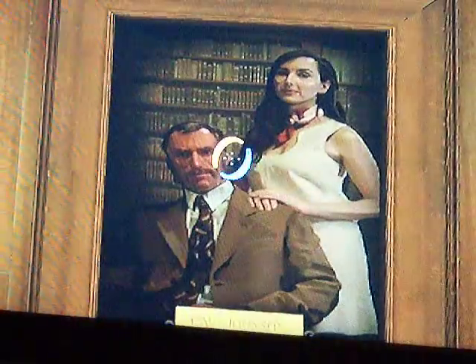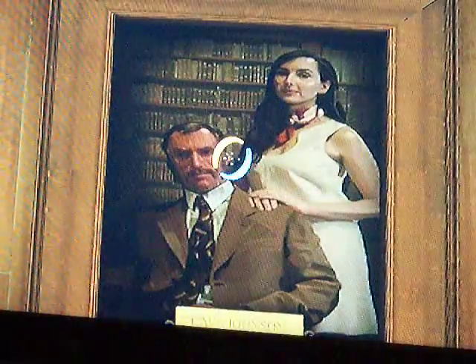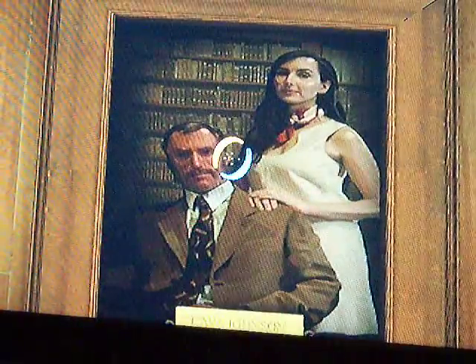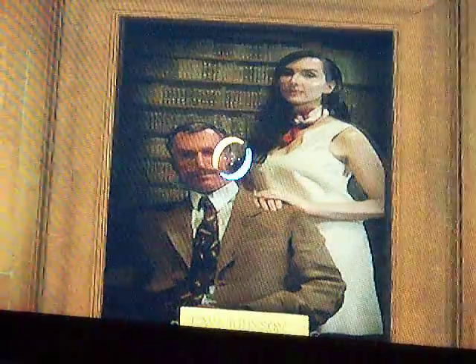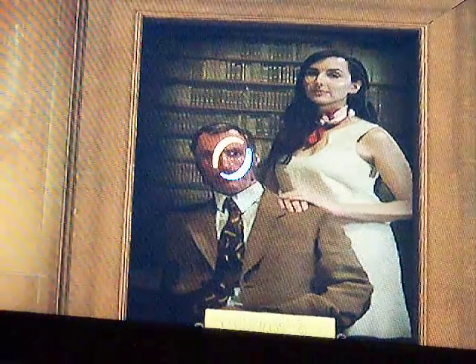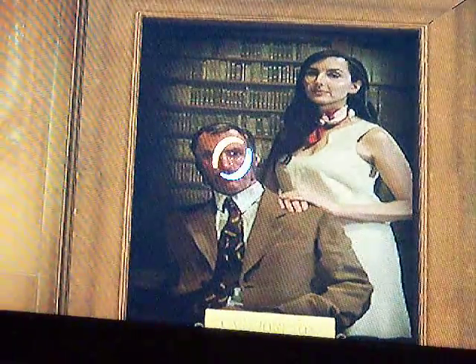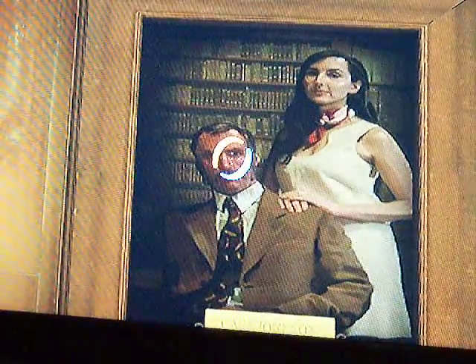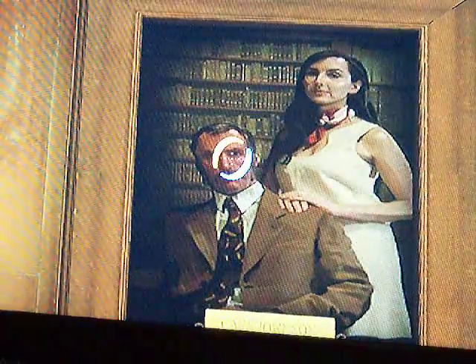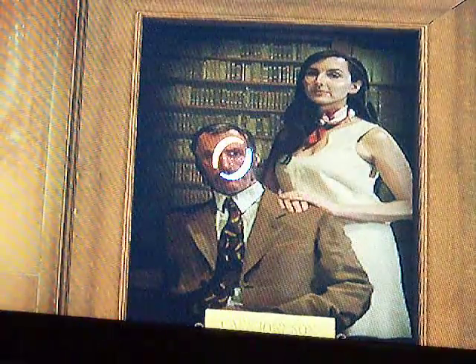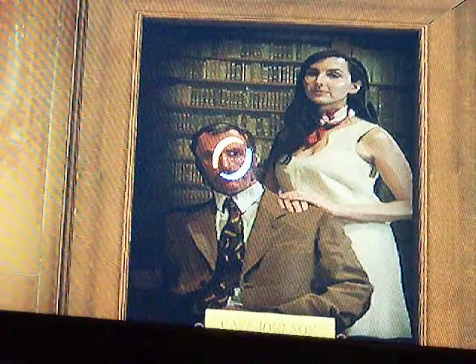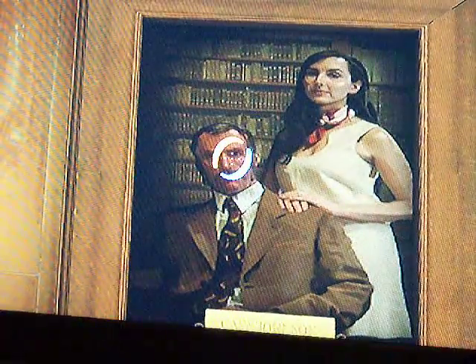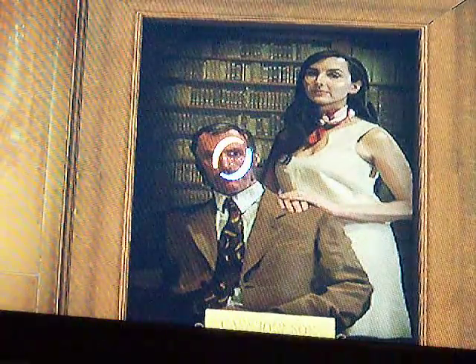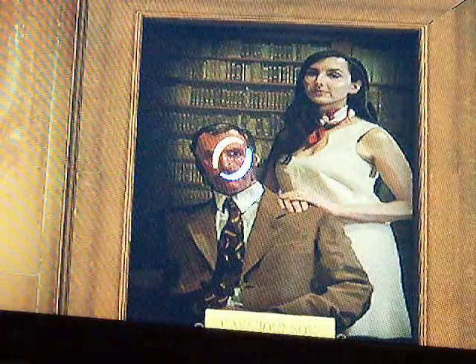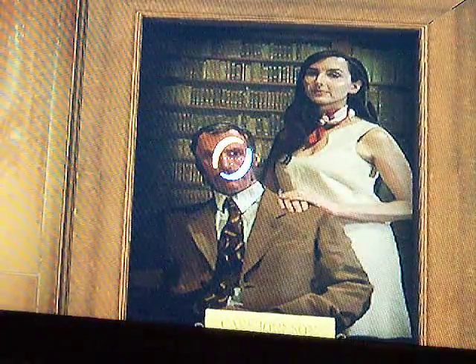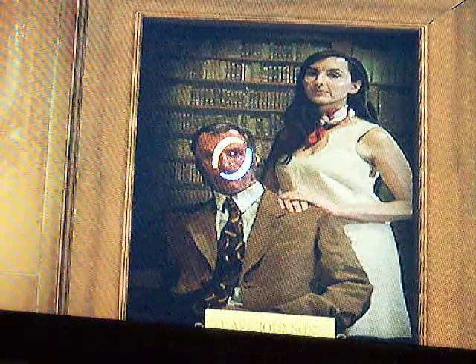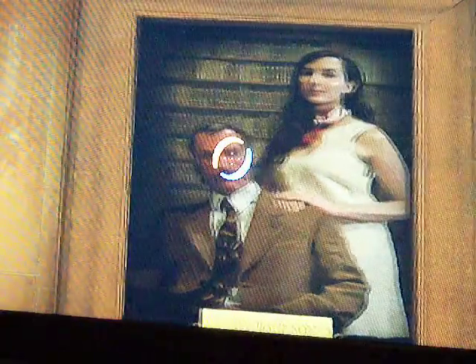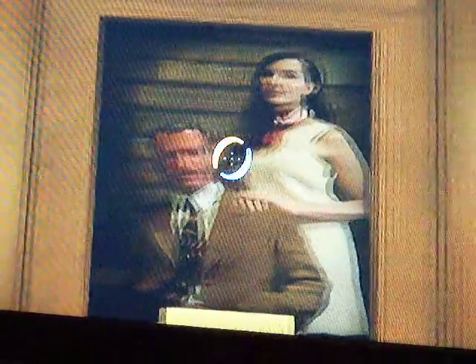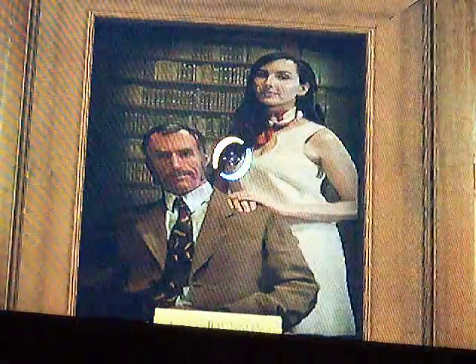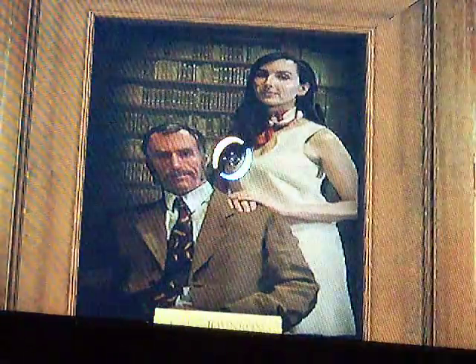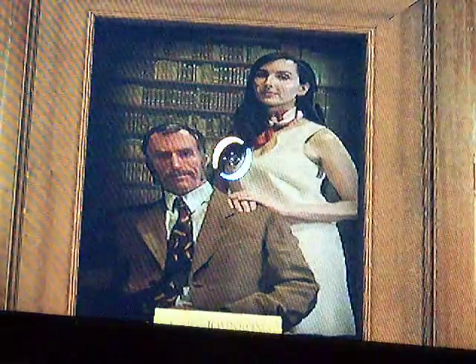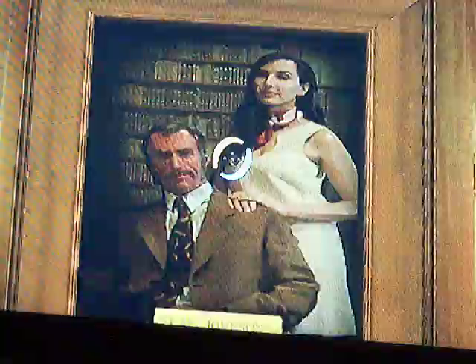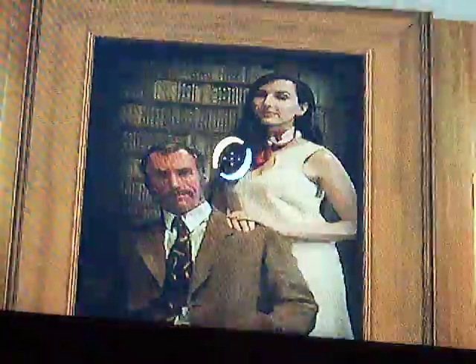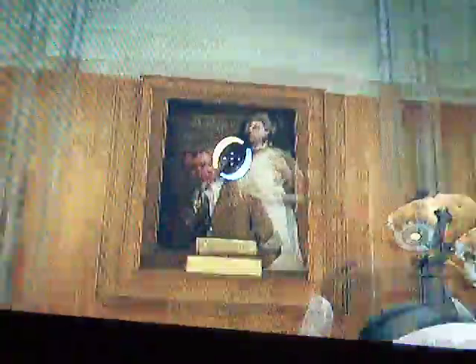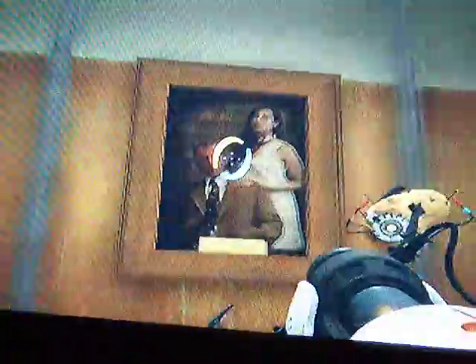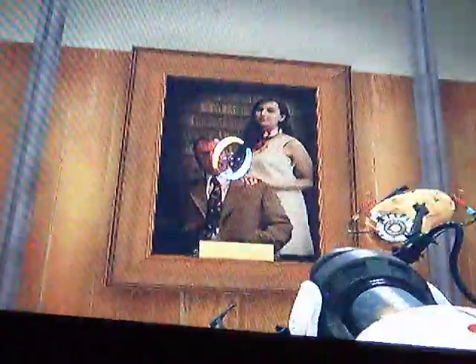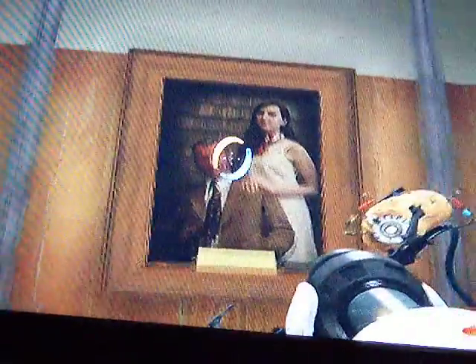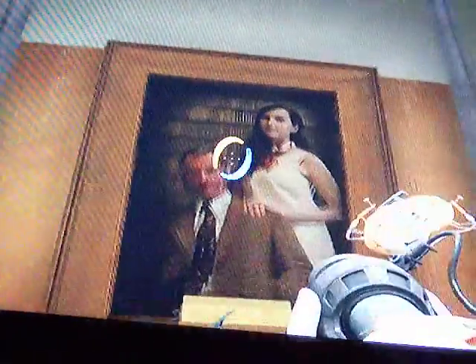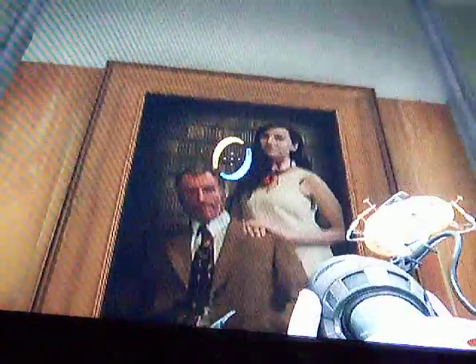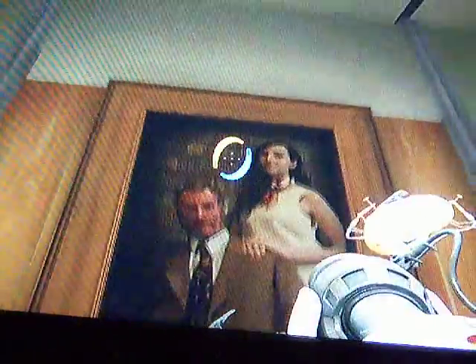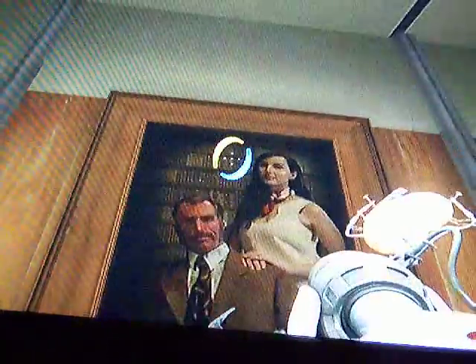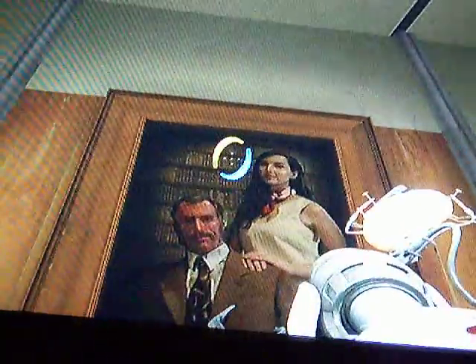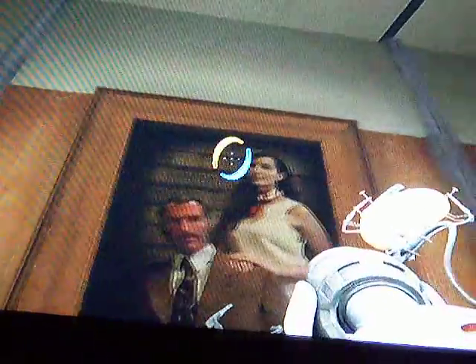In the painting you see Cave Johnson and Carolyn, also known as GLaDOS.